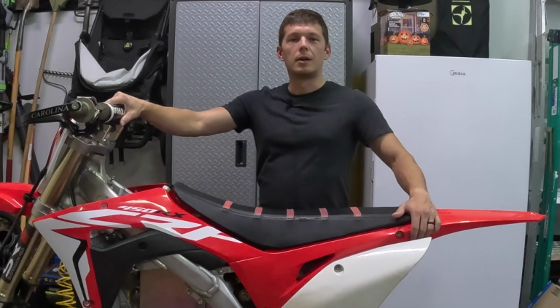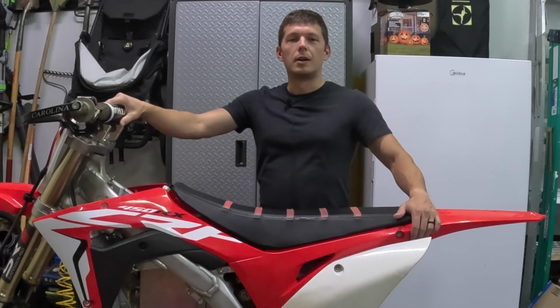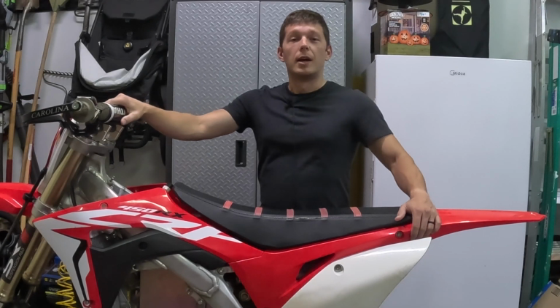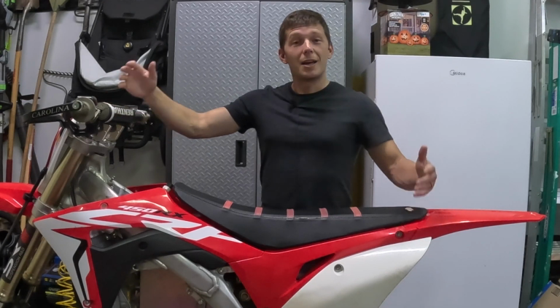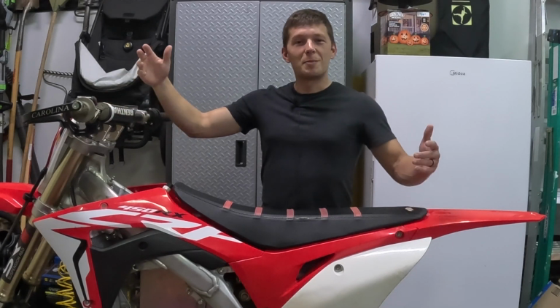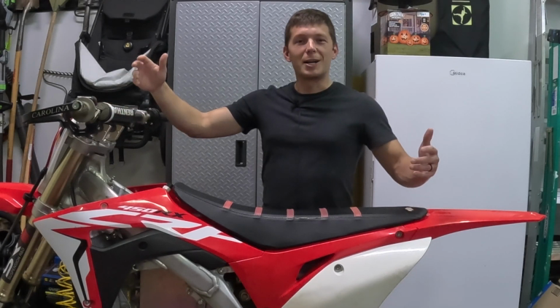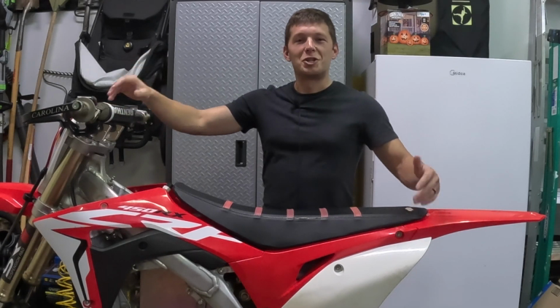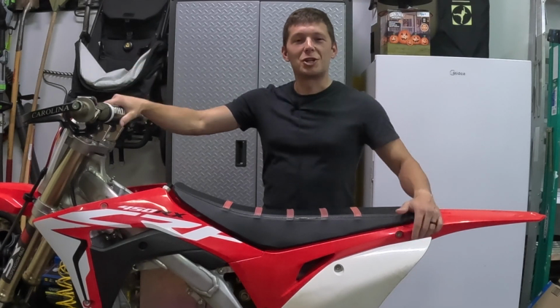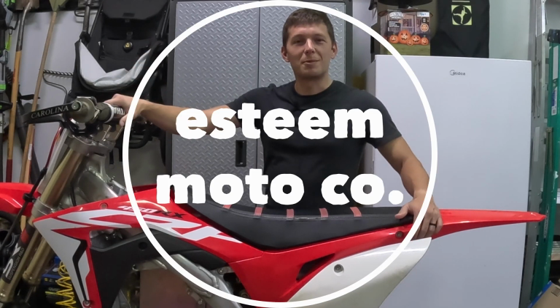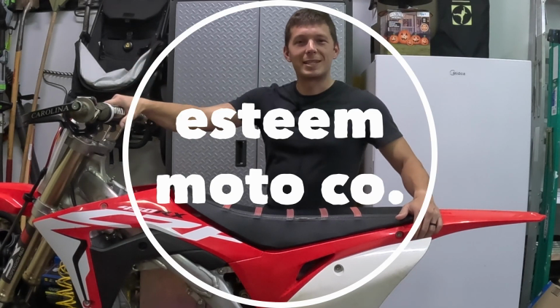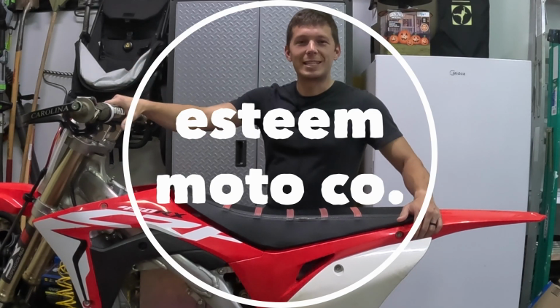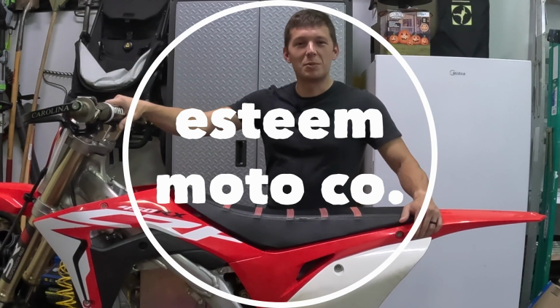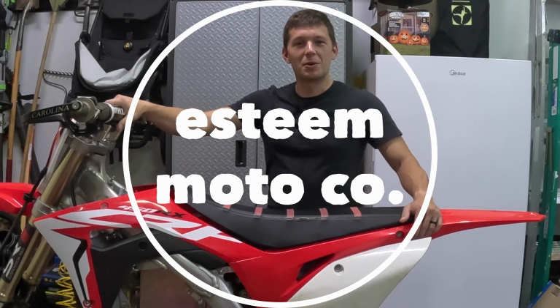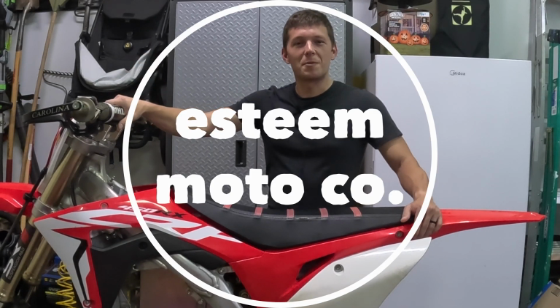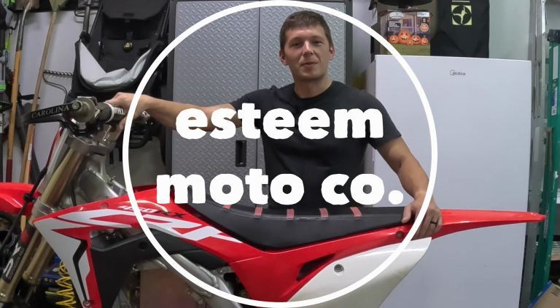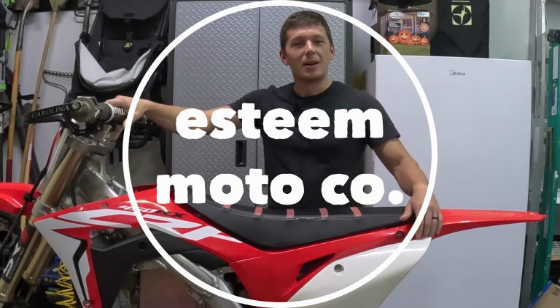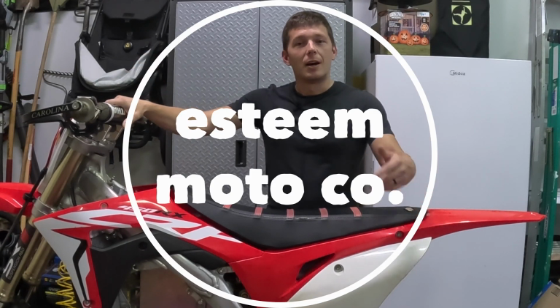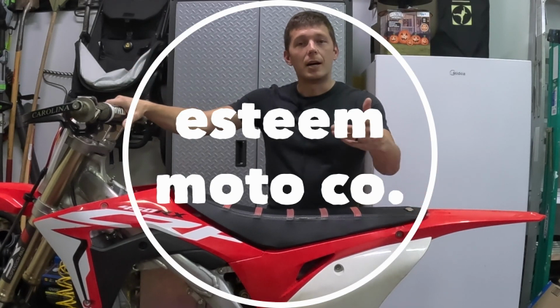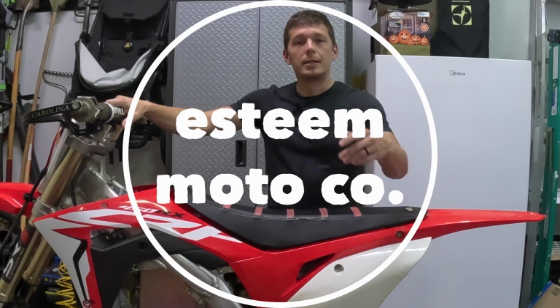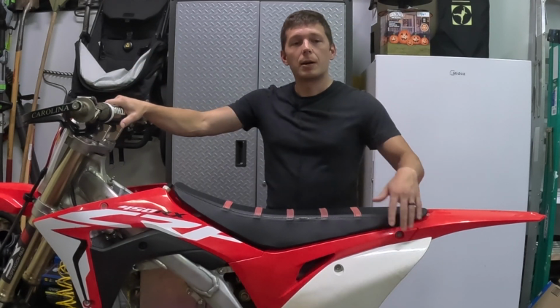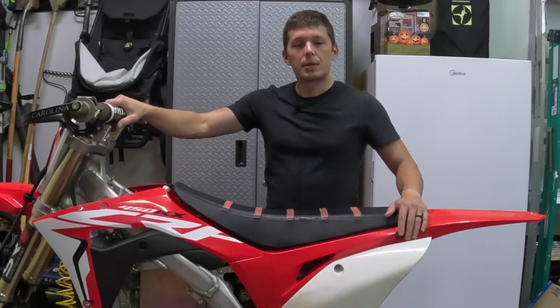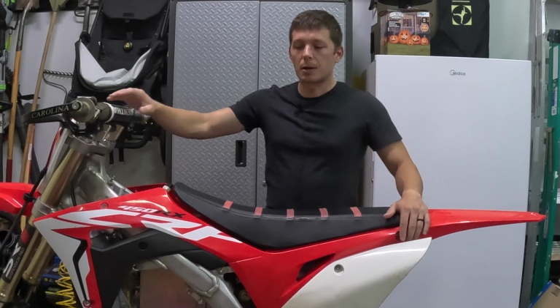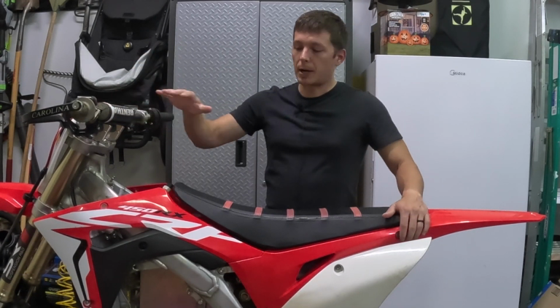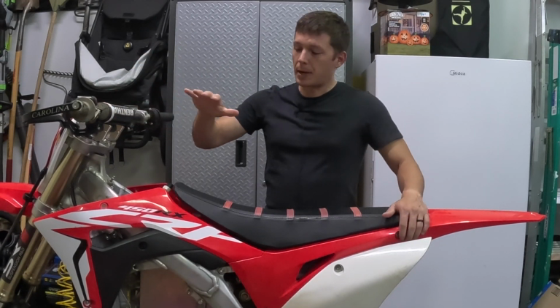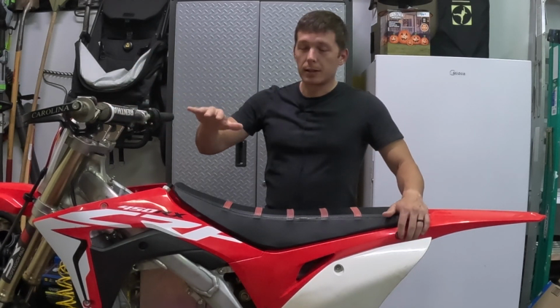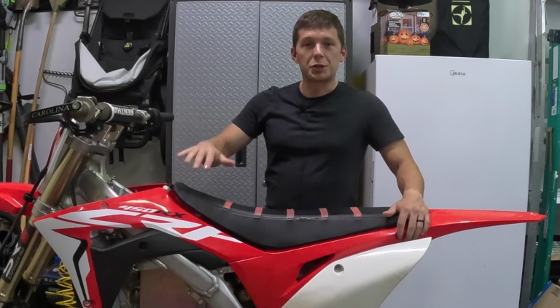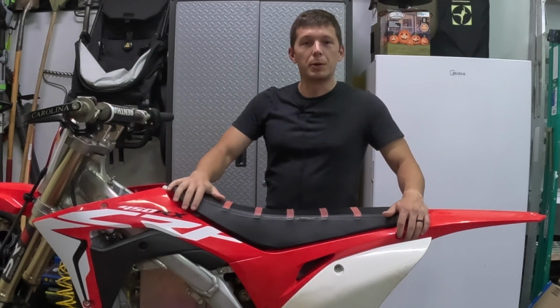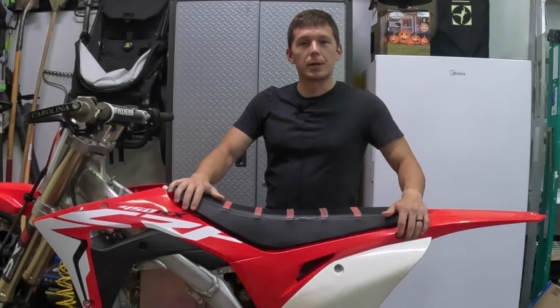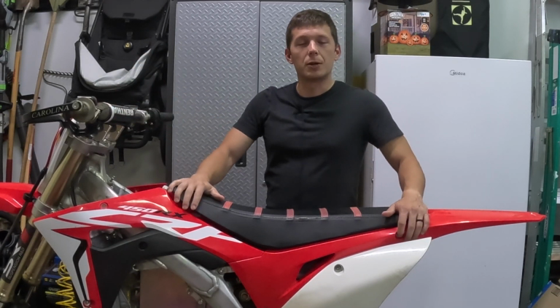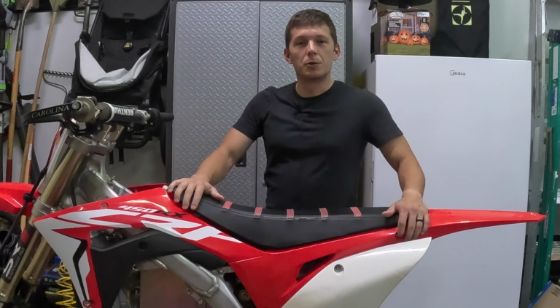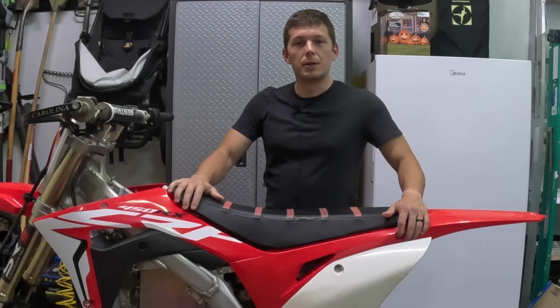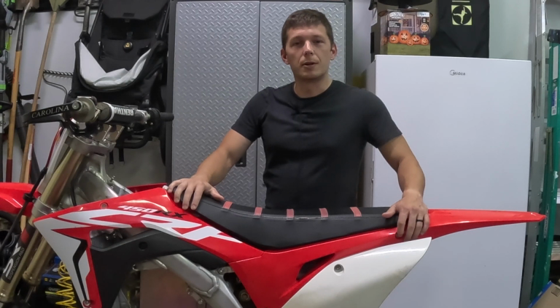Hey everybody, it's Shashawn with the Steam Moto. Today I want to talk about my electric build I got going on here.